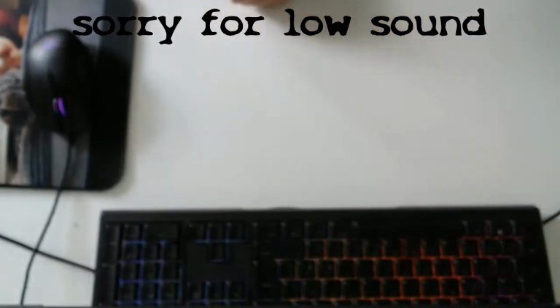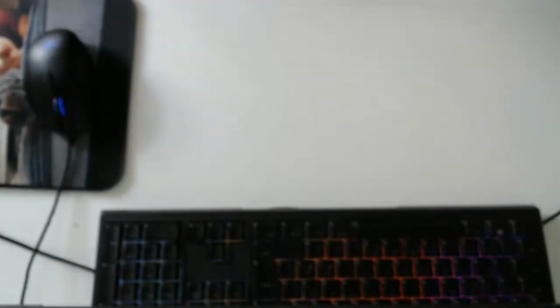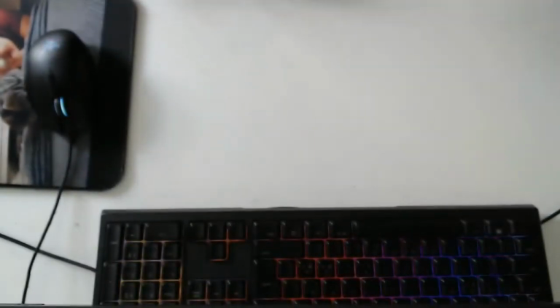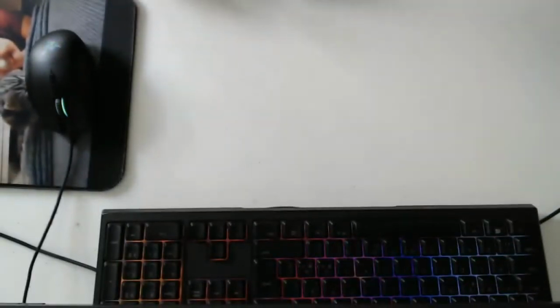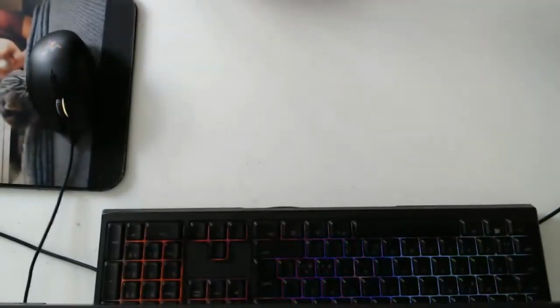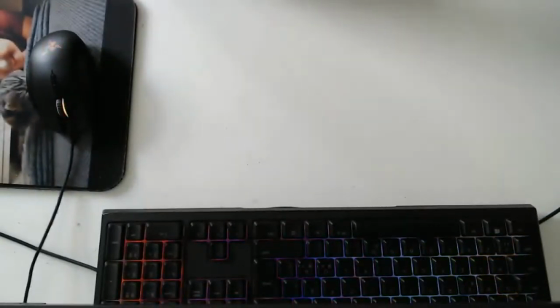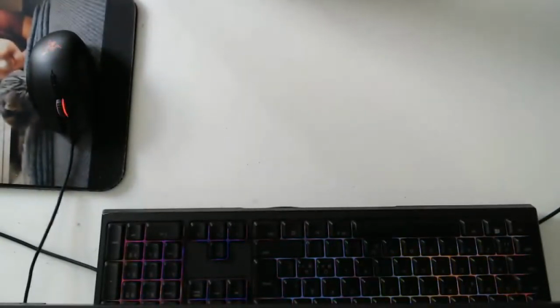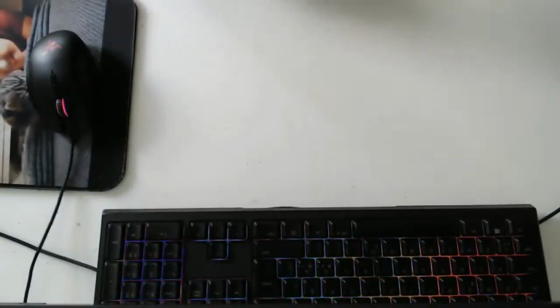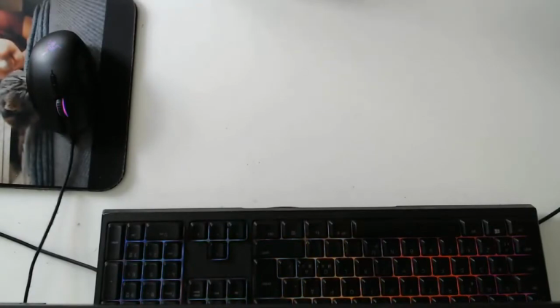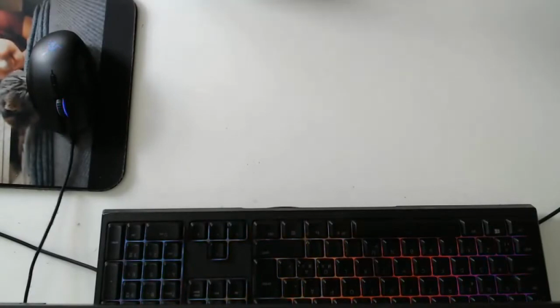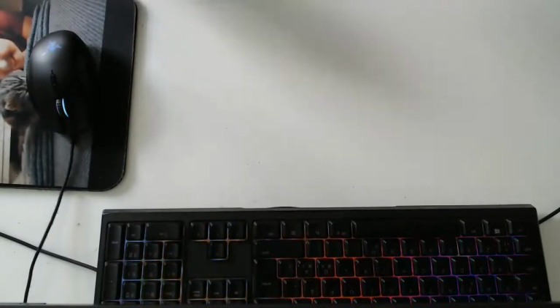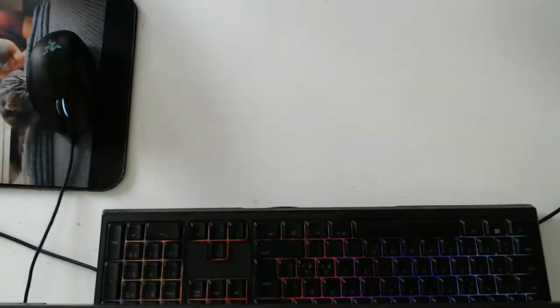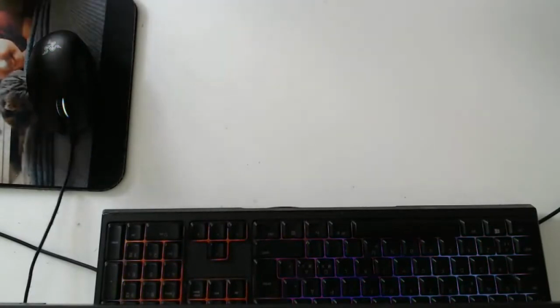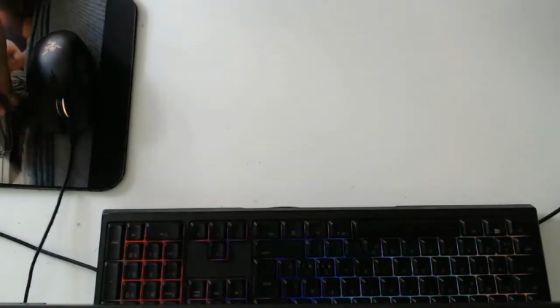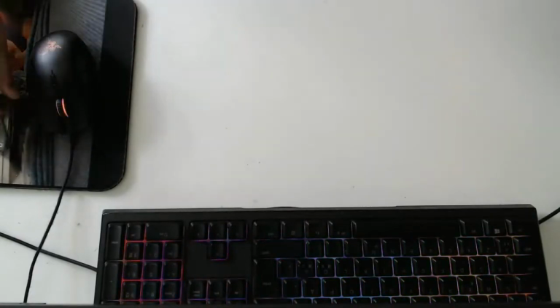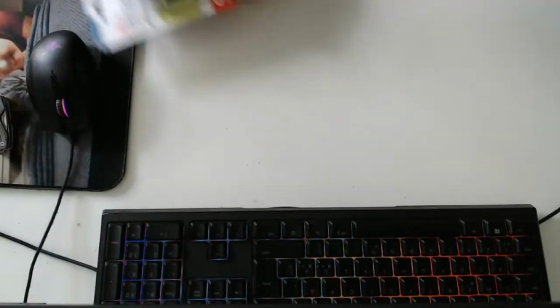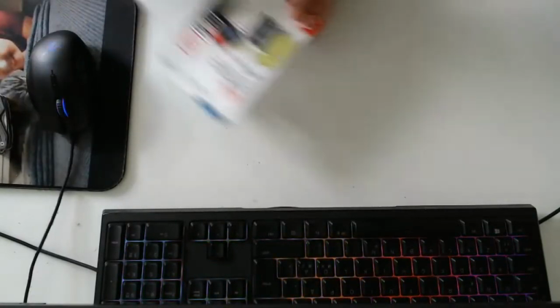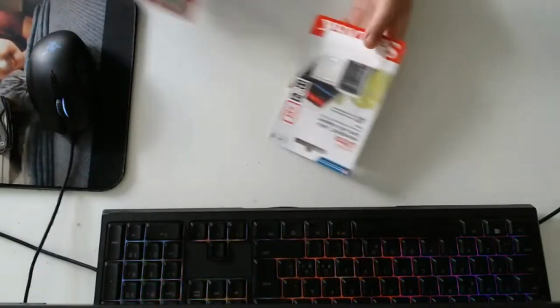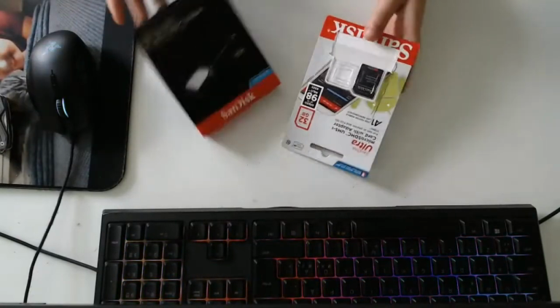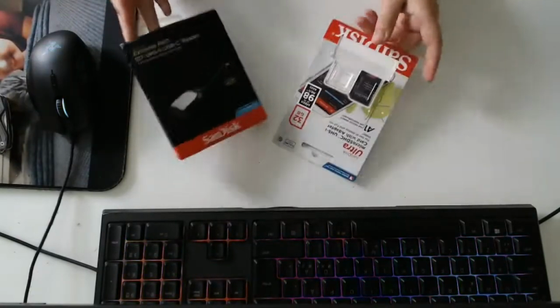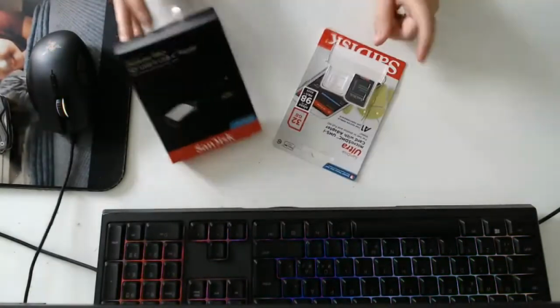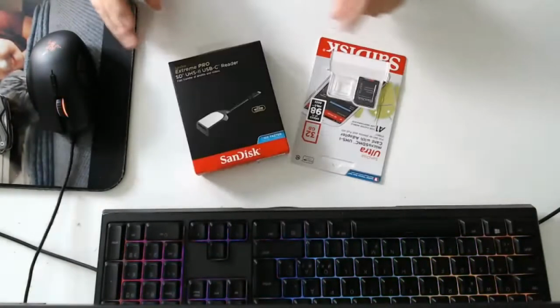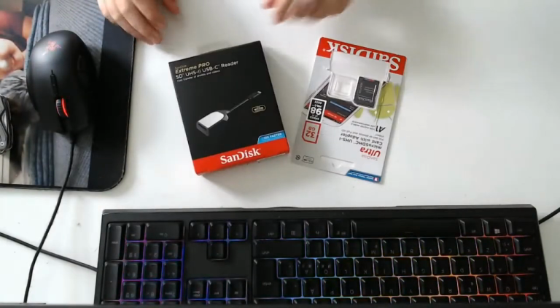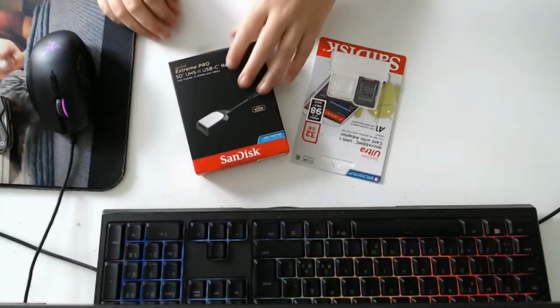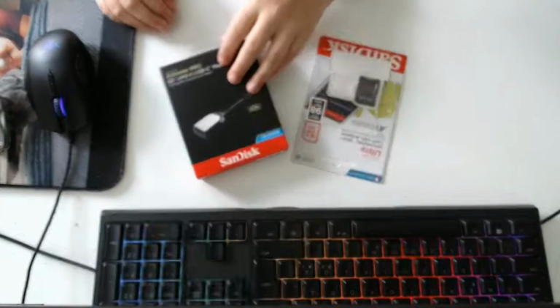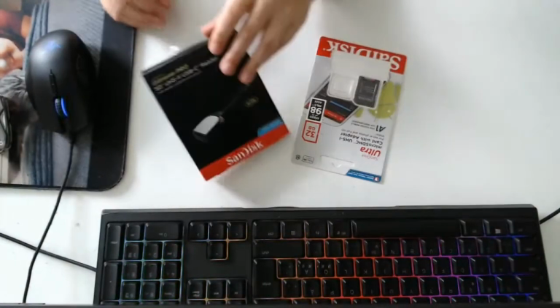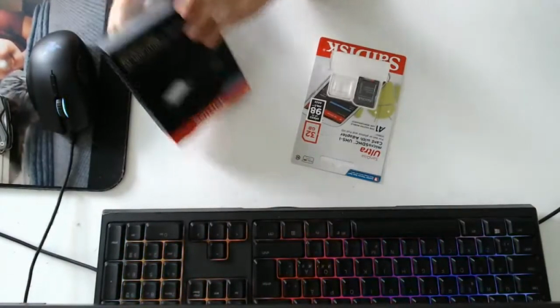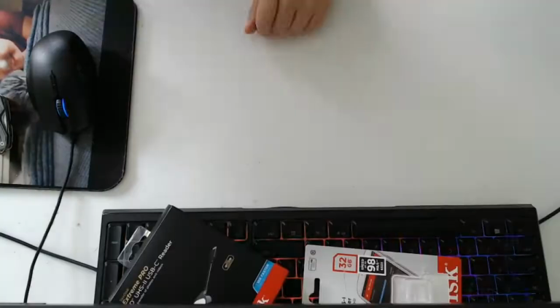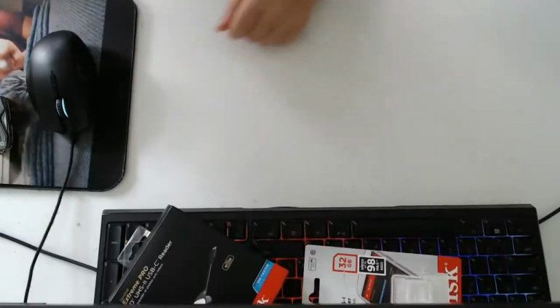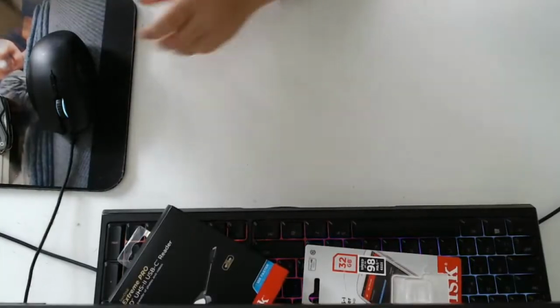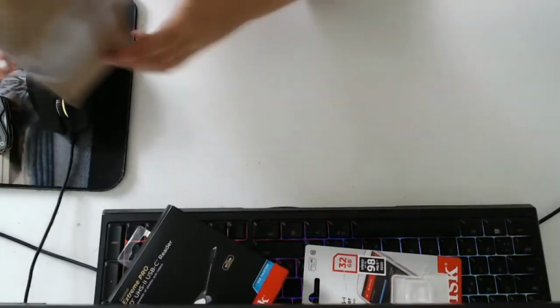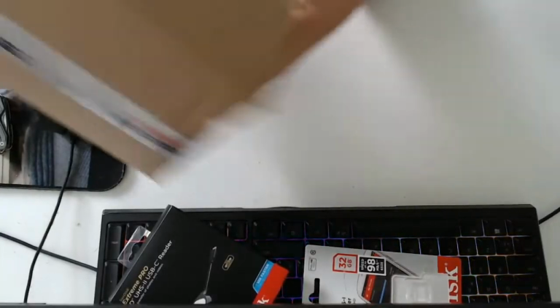Today we have an unboxing video. Here's some of the things I bought. We'll have to blur this out.